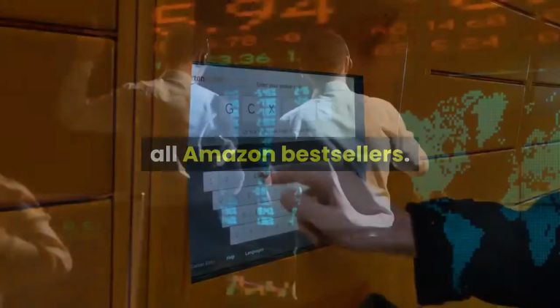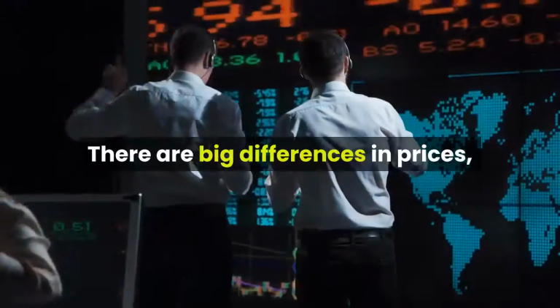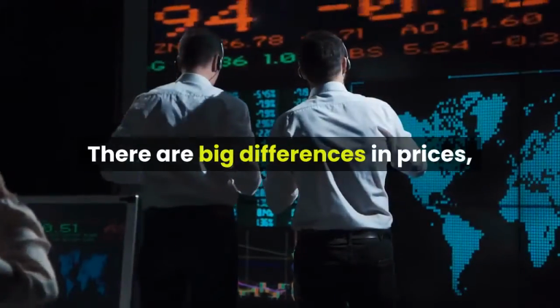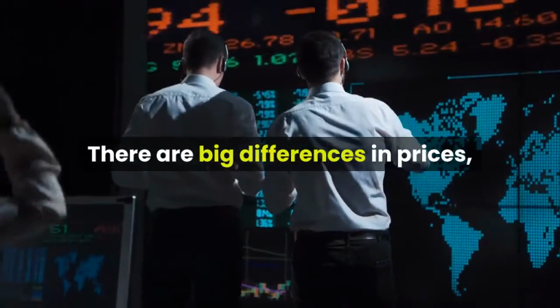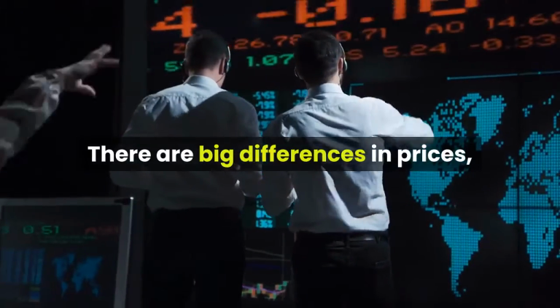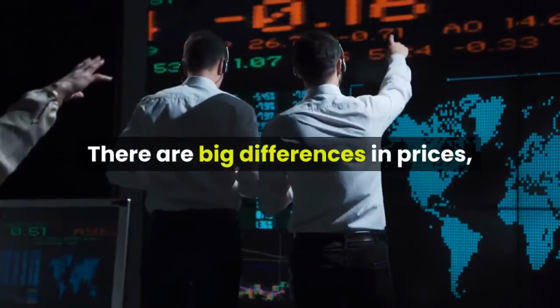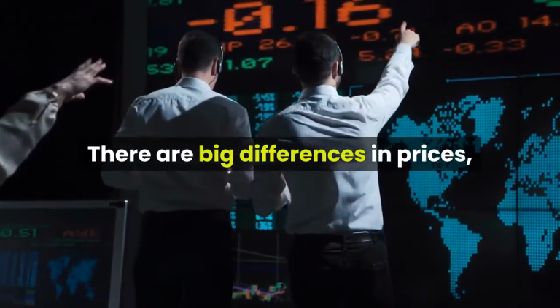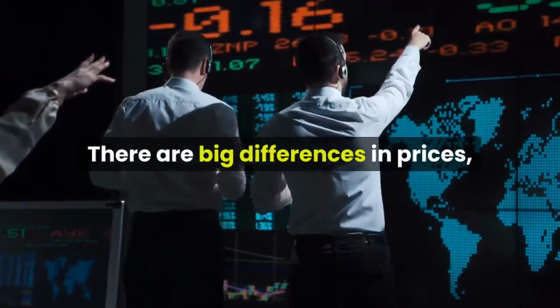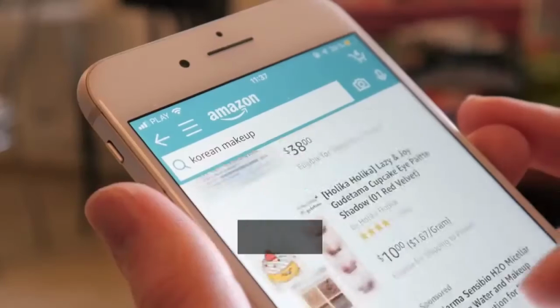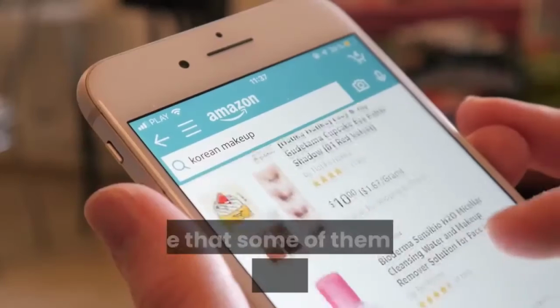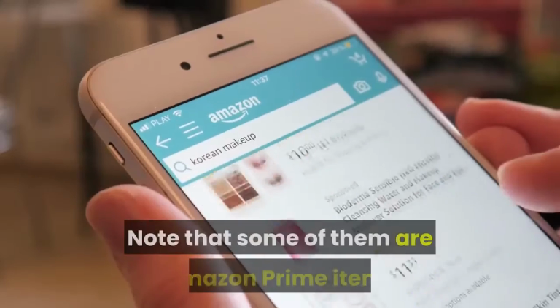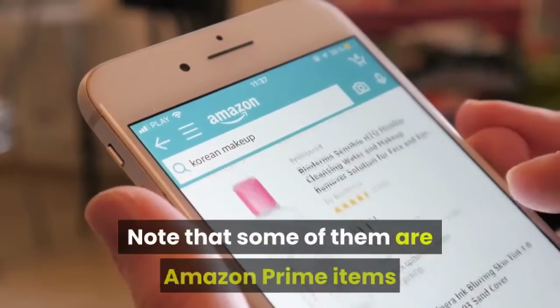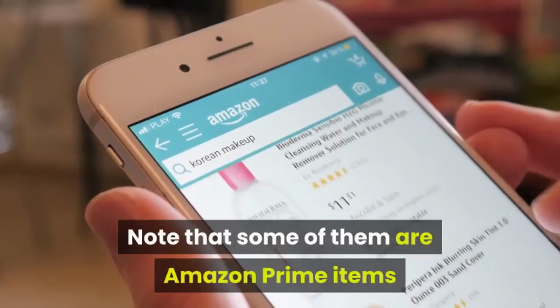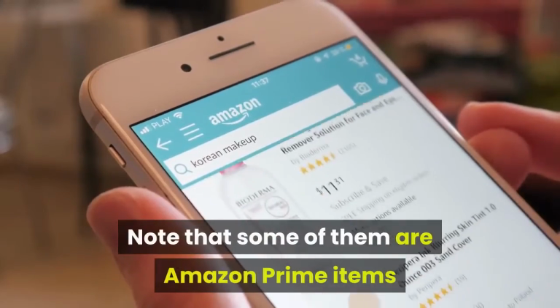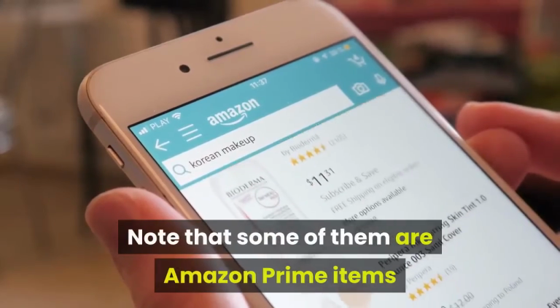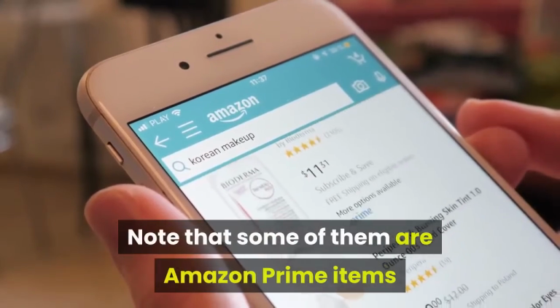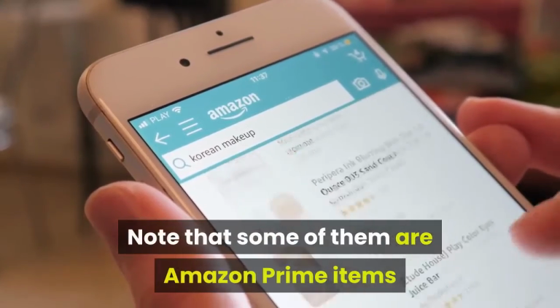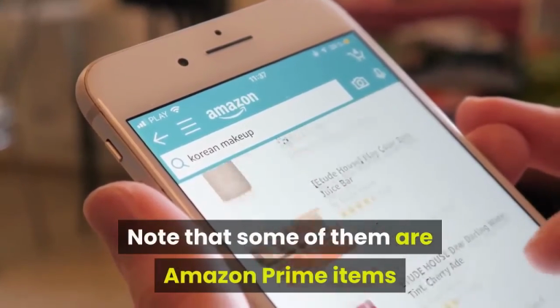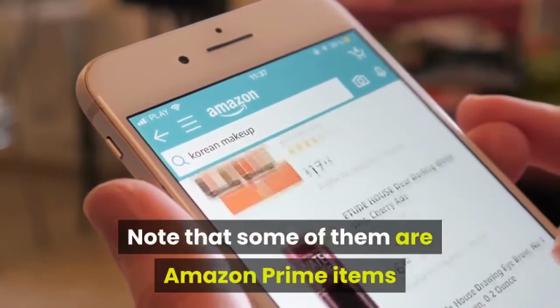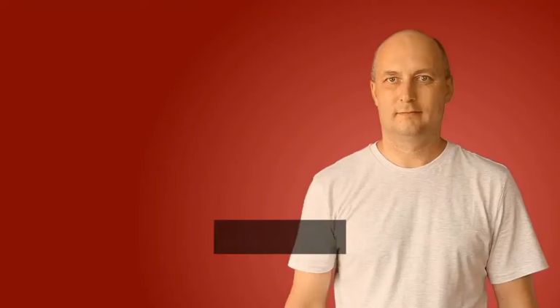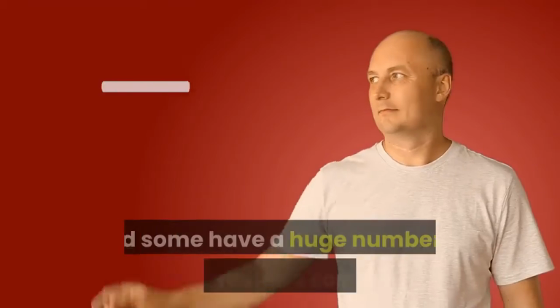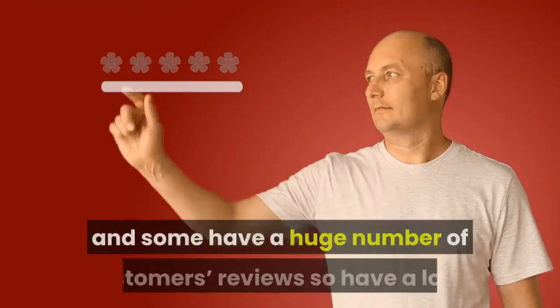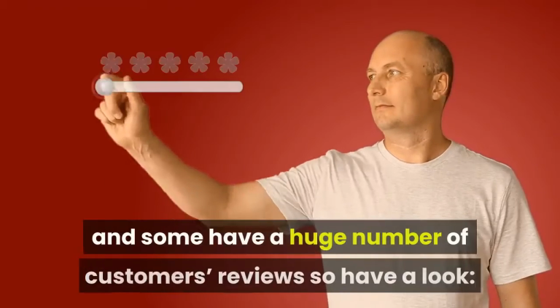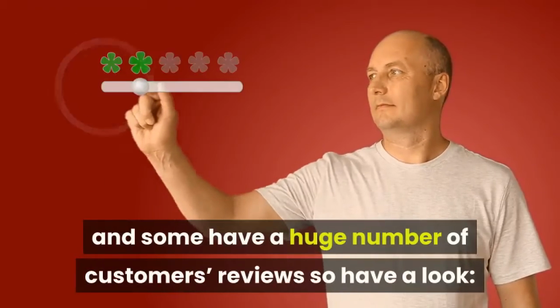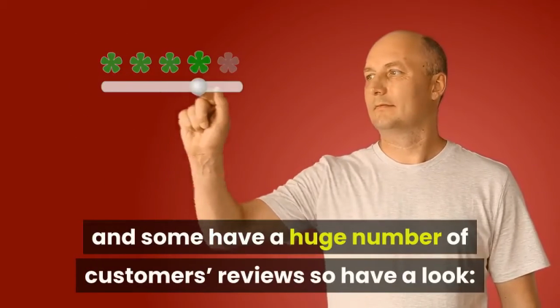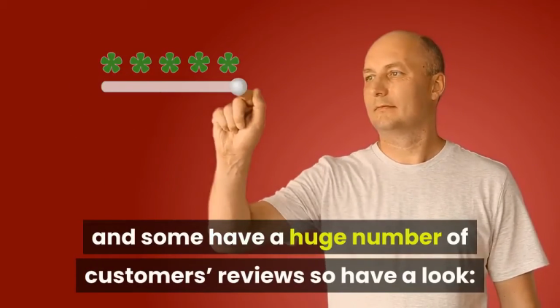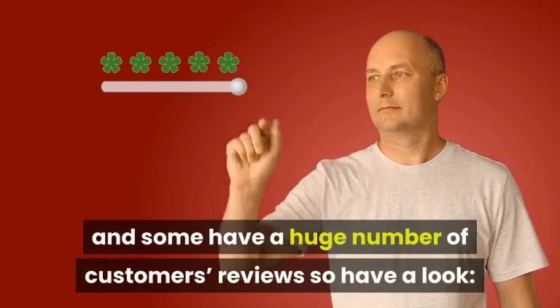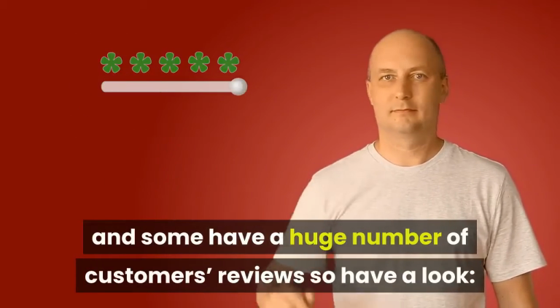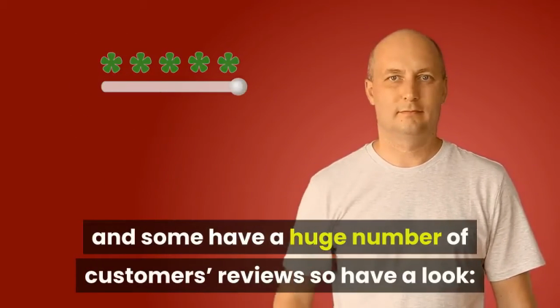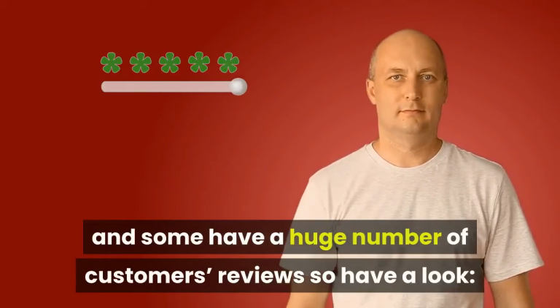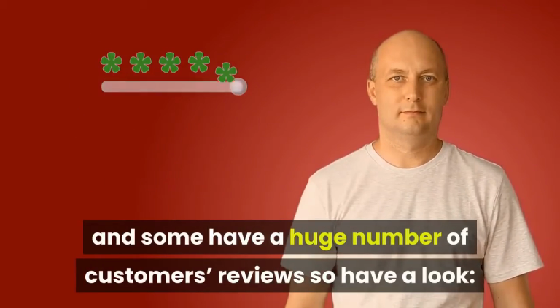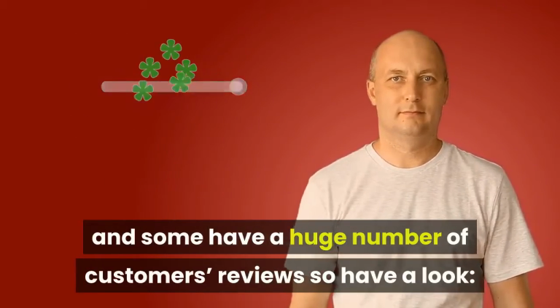There are big differences in prices. Note that some of them are Amazon Prime items and some have a huge number of customer reviews, so have a look.